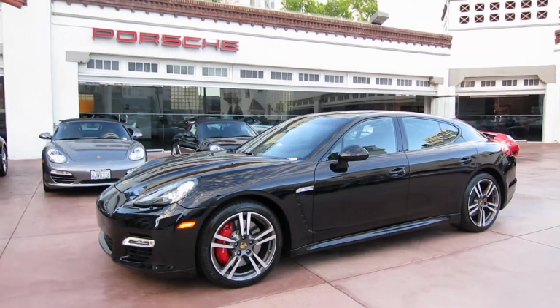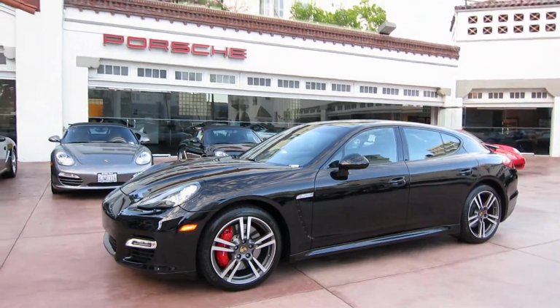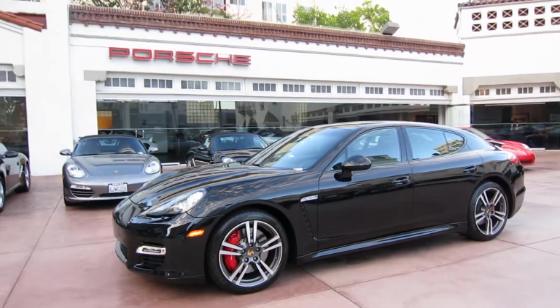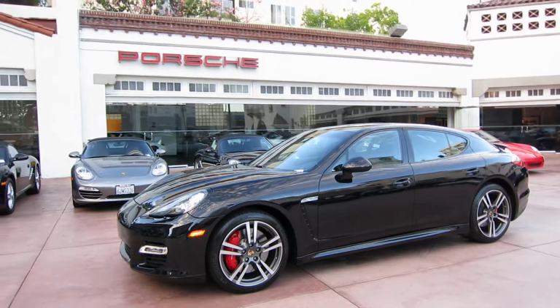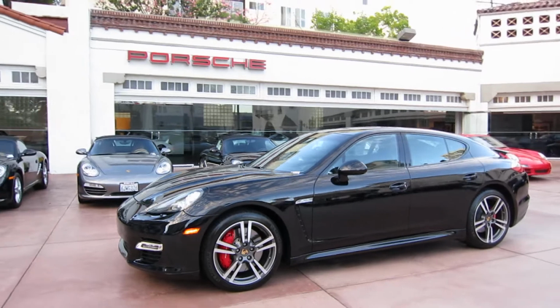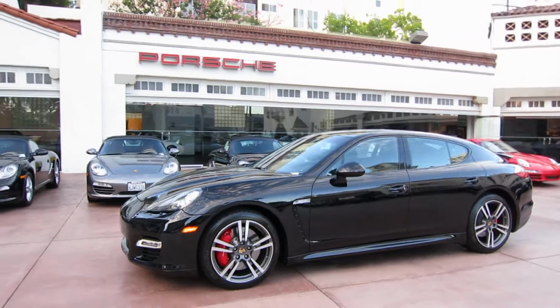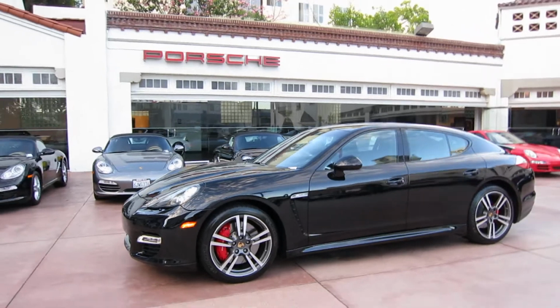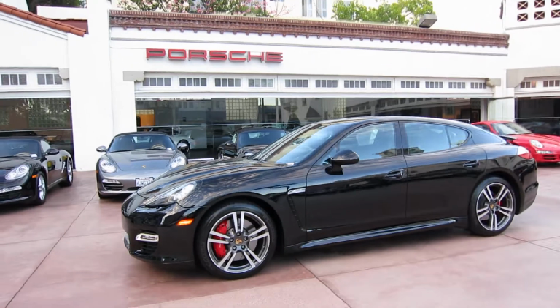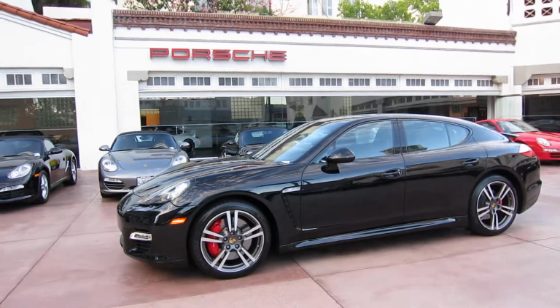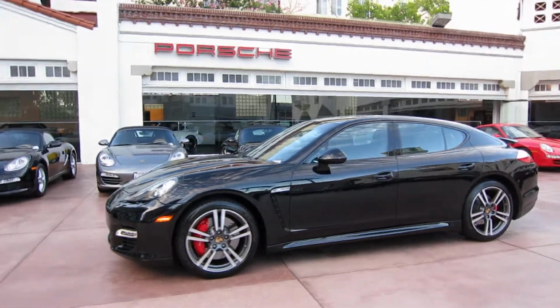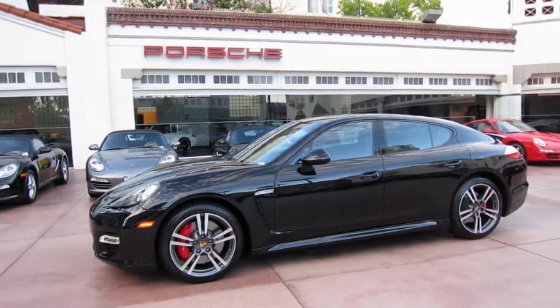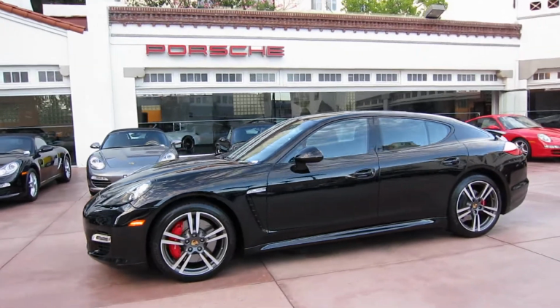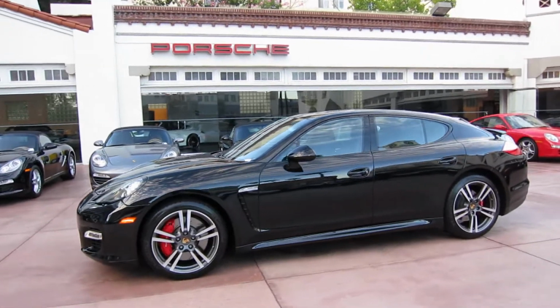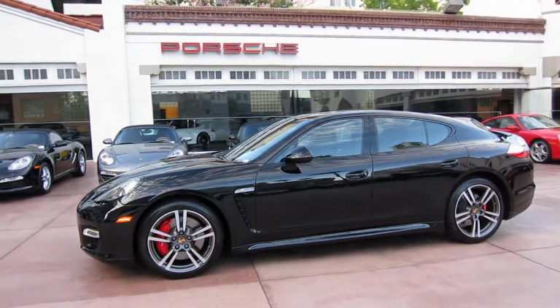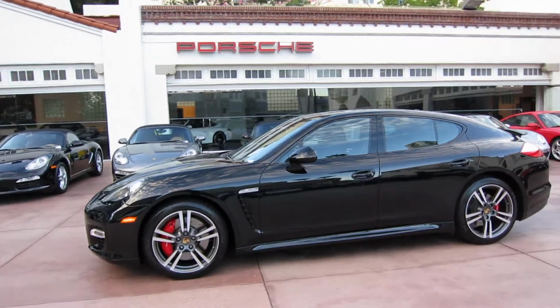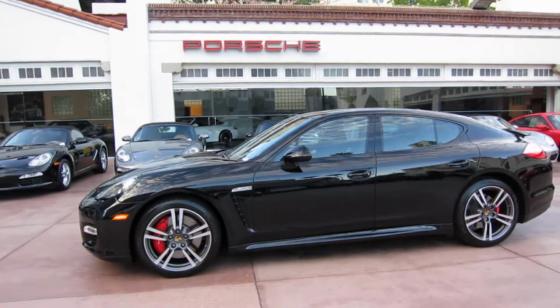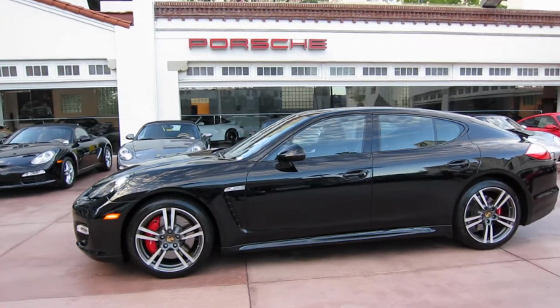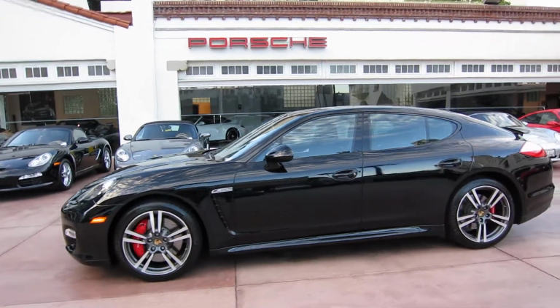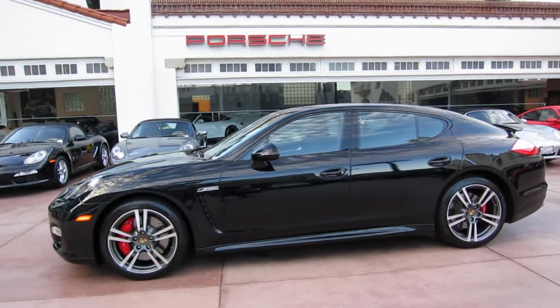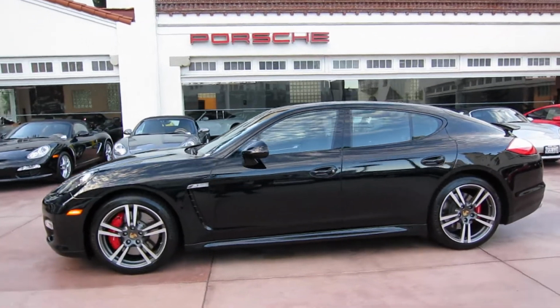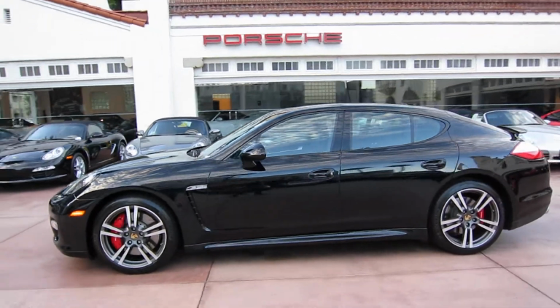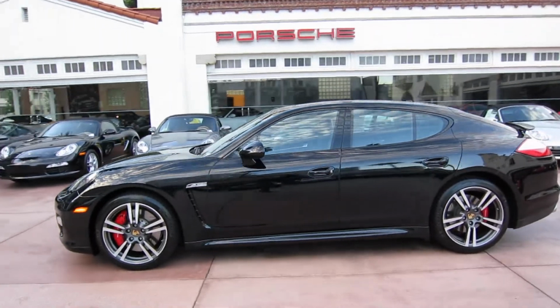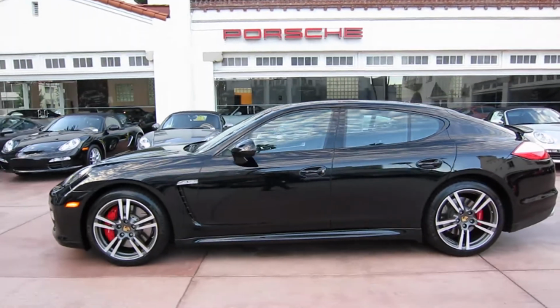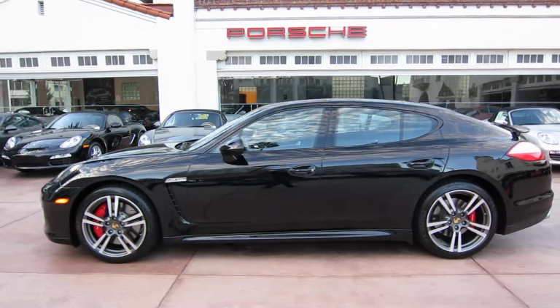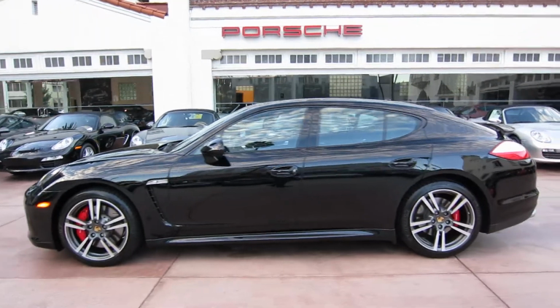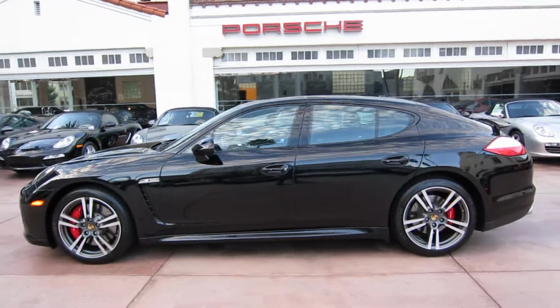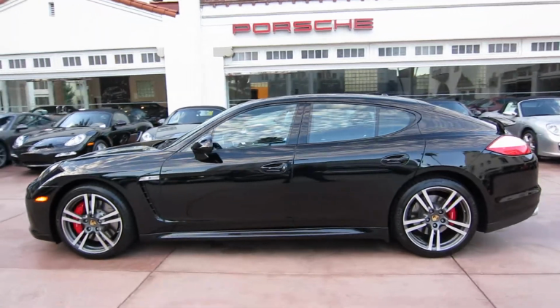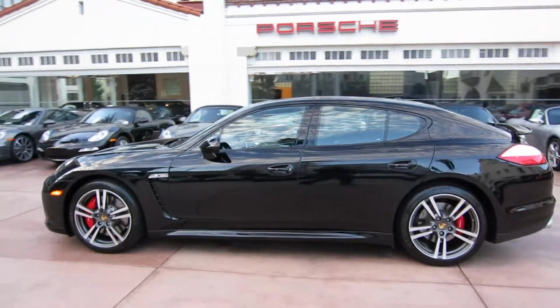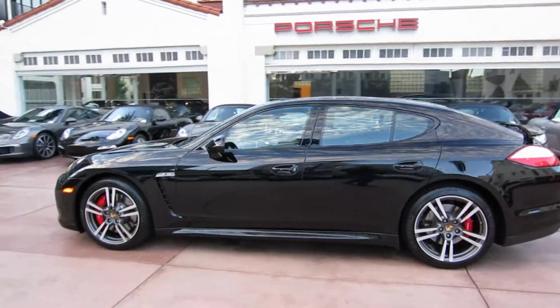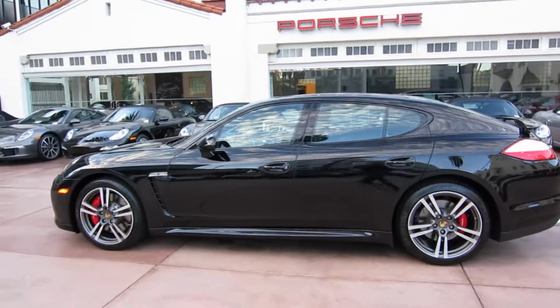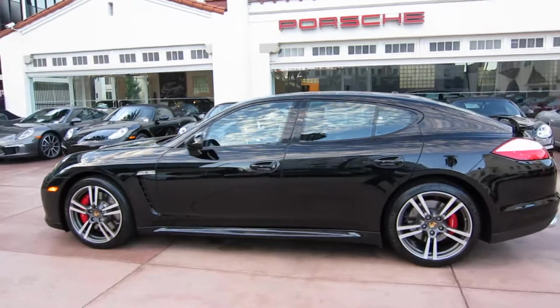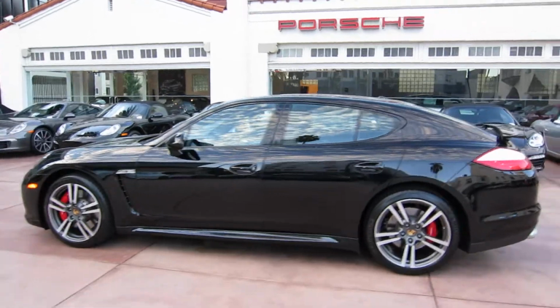Thanks for taking a look at this Panamera Turbo. My name is Ryan — give me a call if you're in the market for a Panamera Turbo. I'd love to help you out.